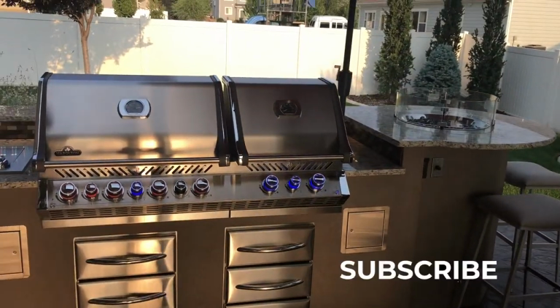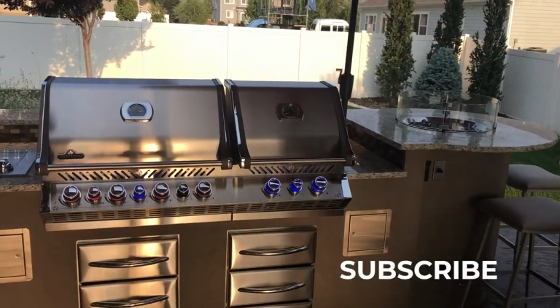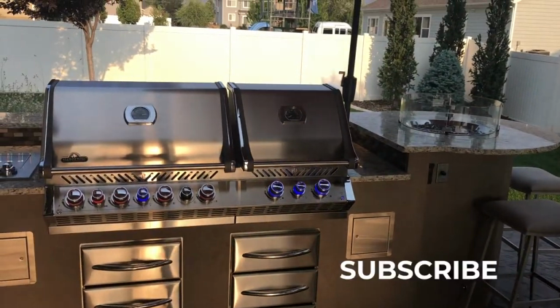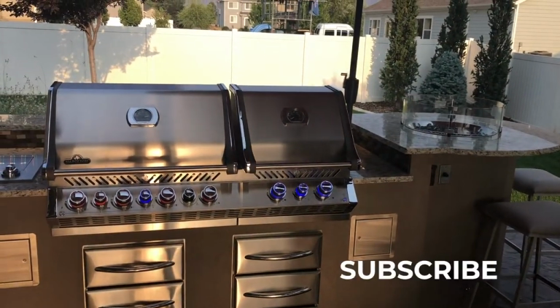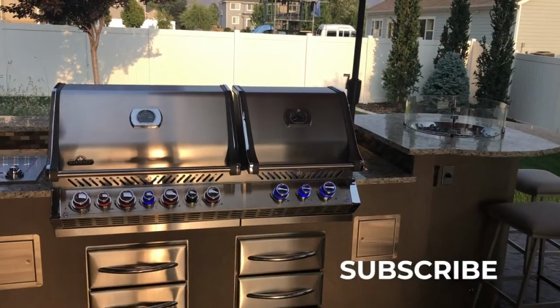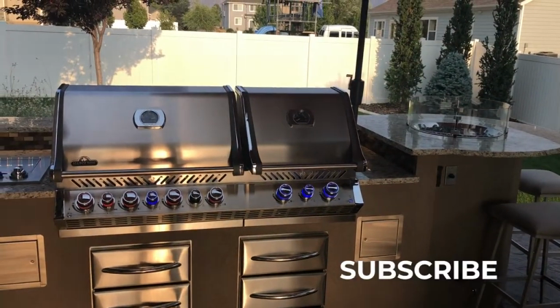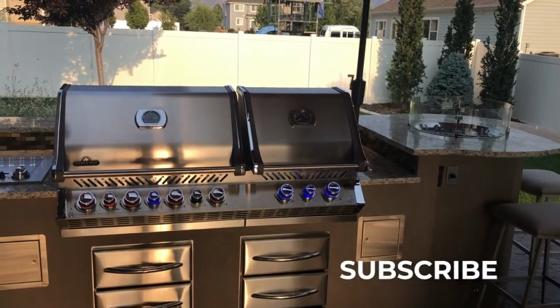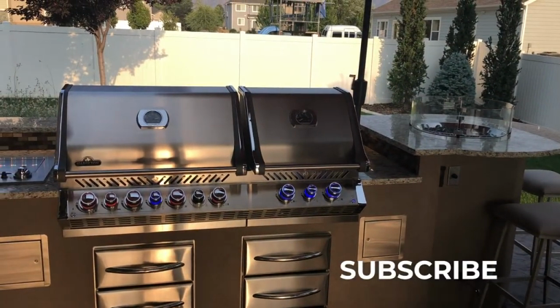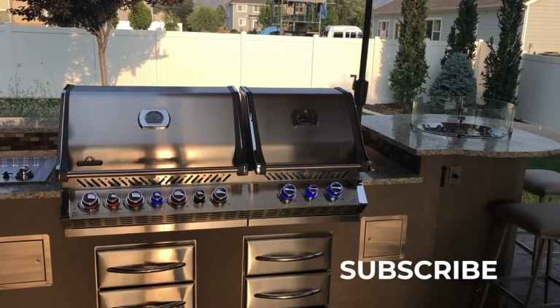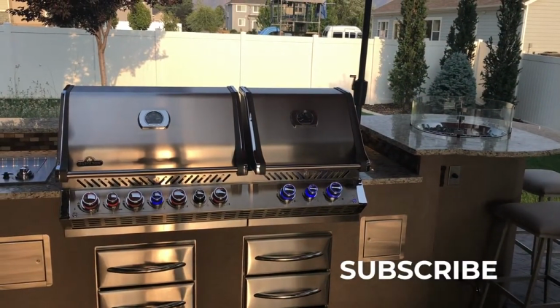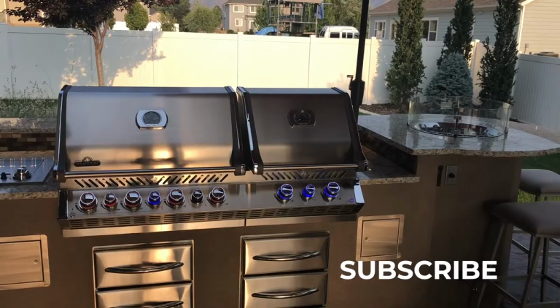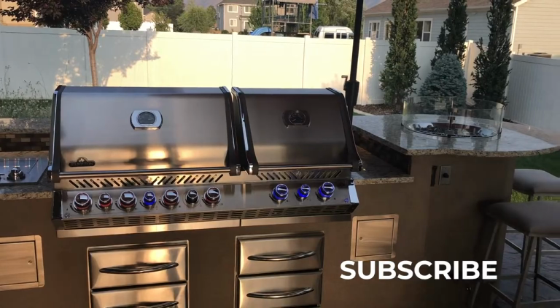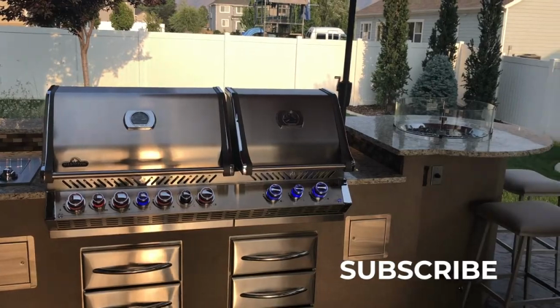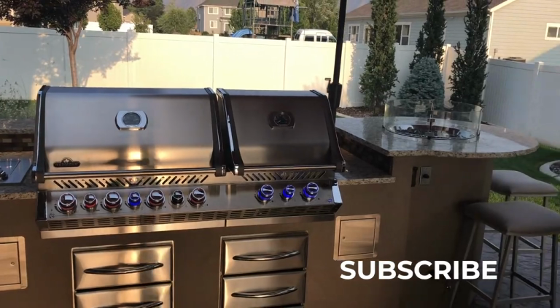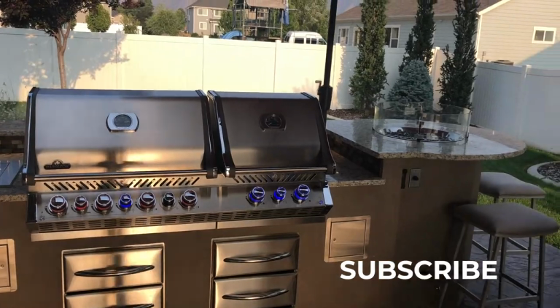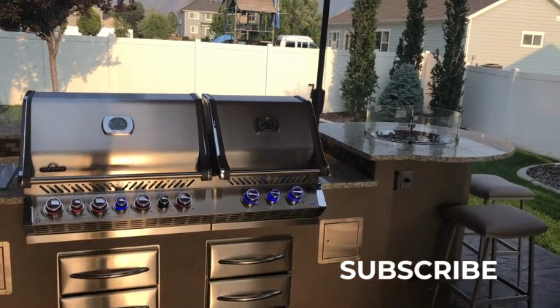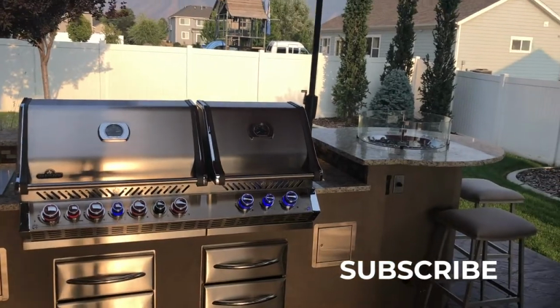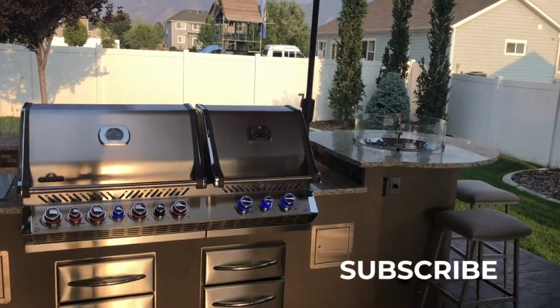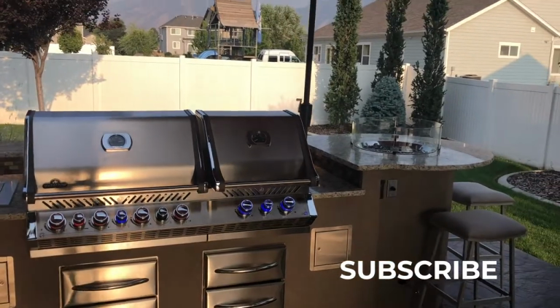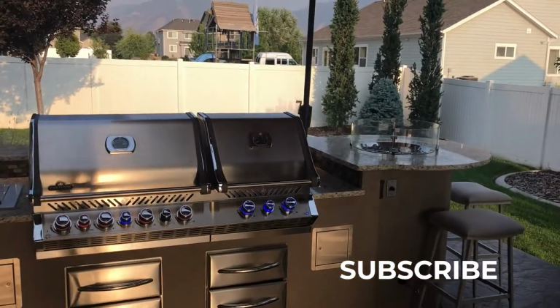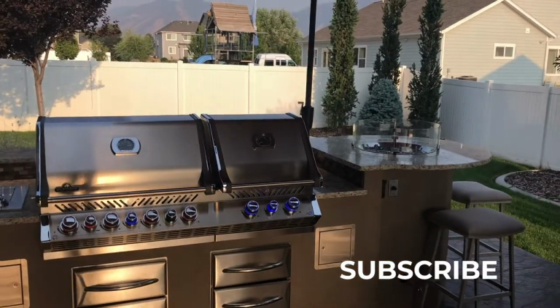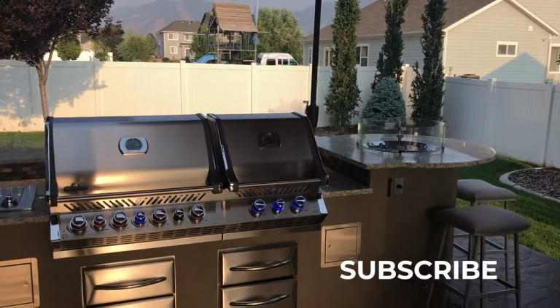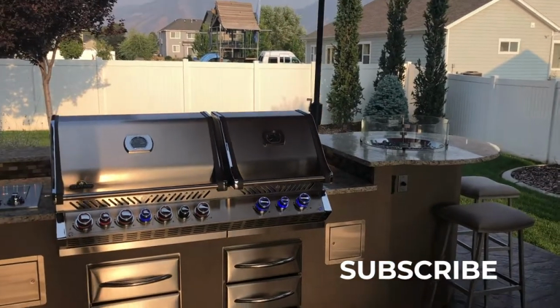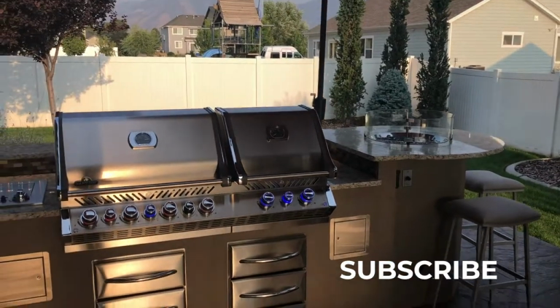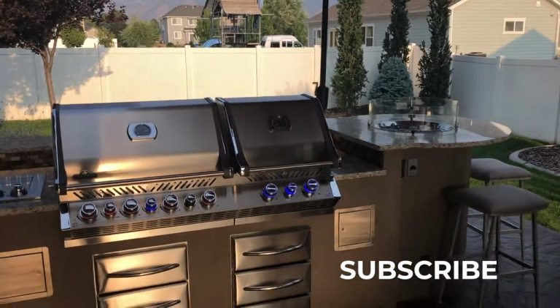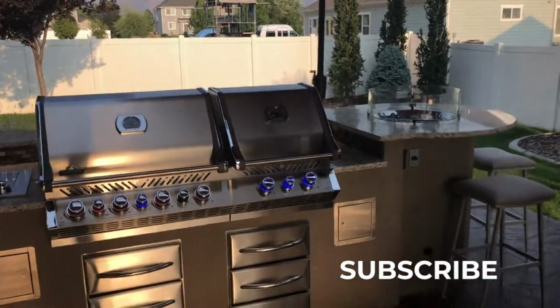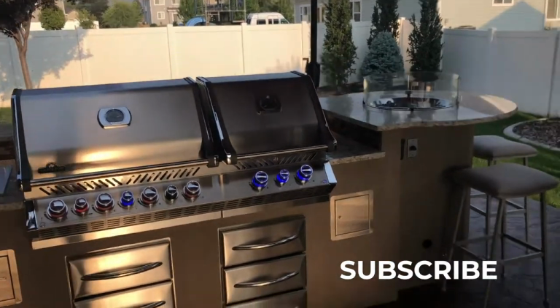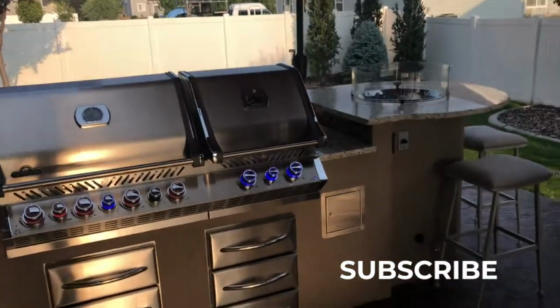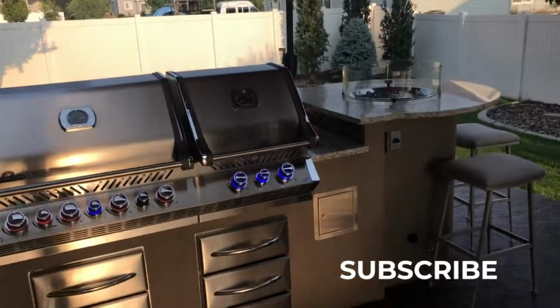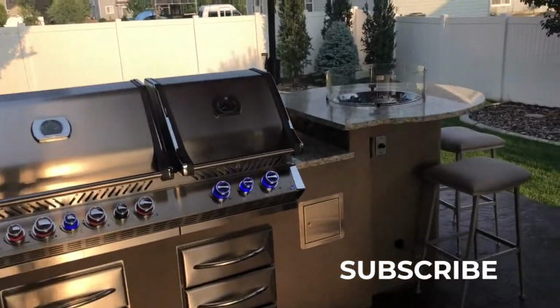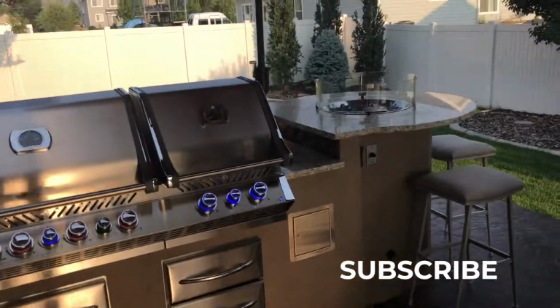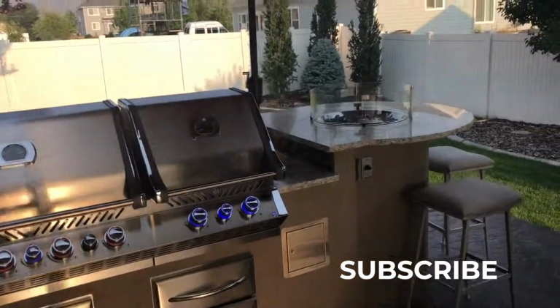Thanks for watching. Give us a like, come by our store and check out our grills.